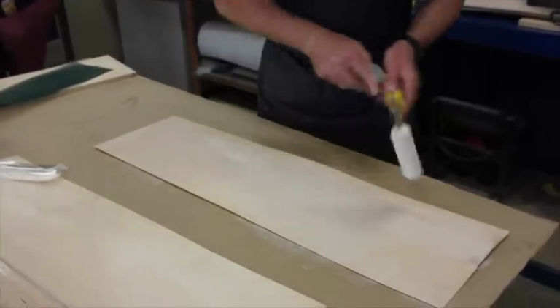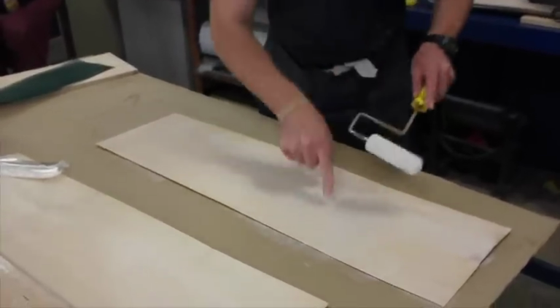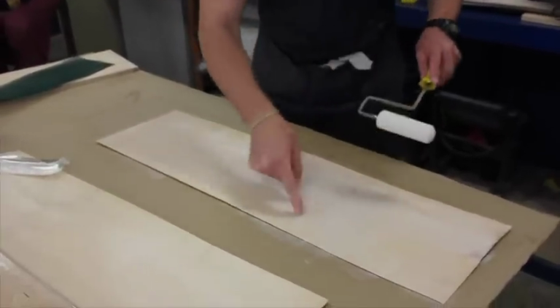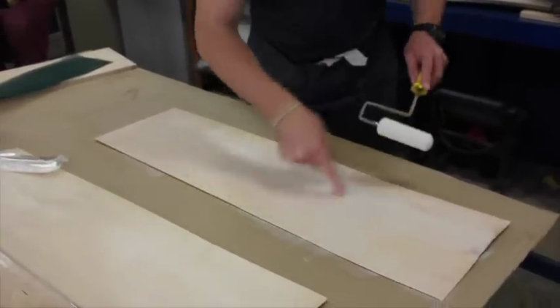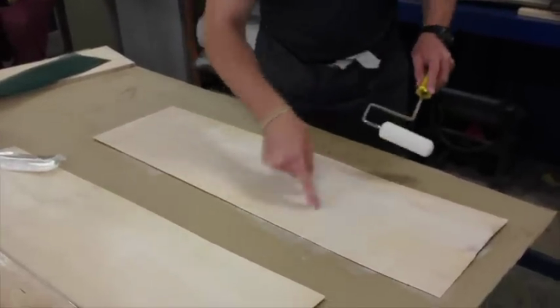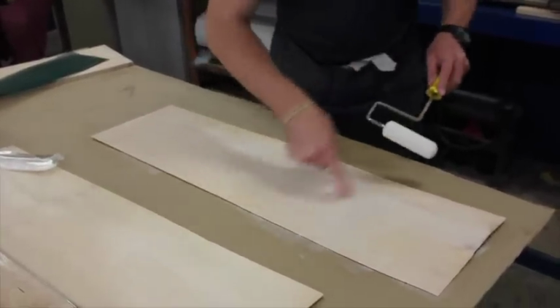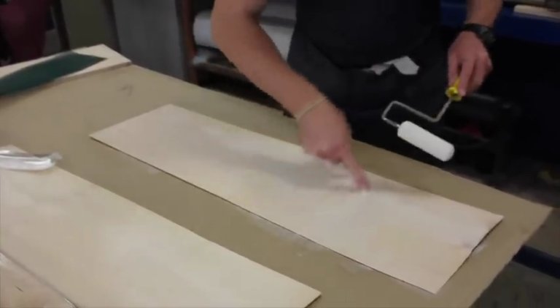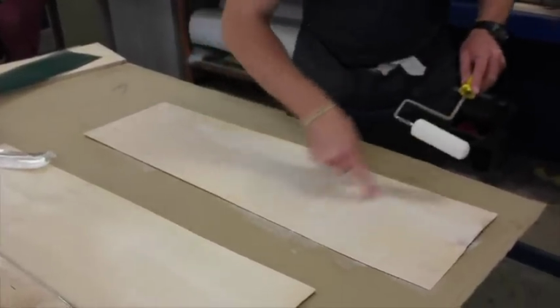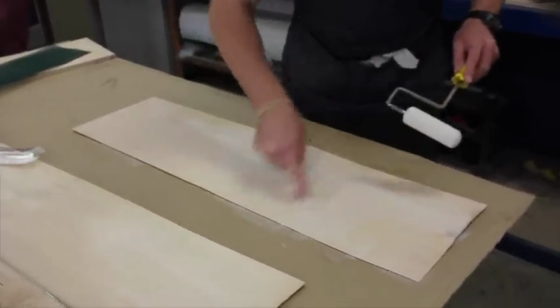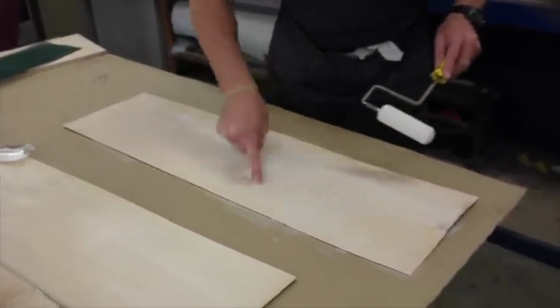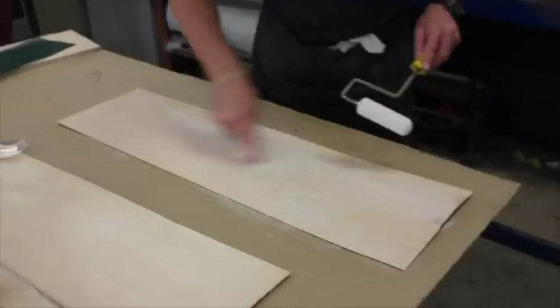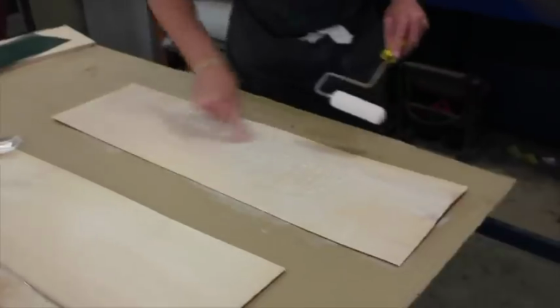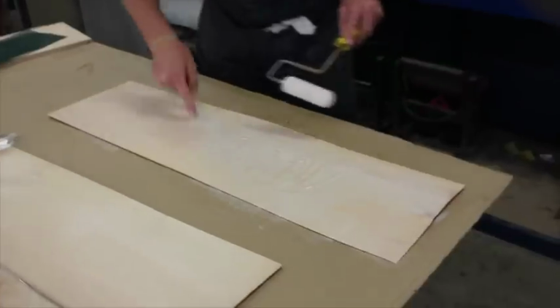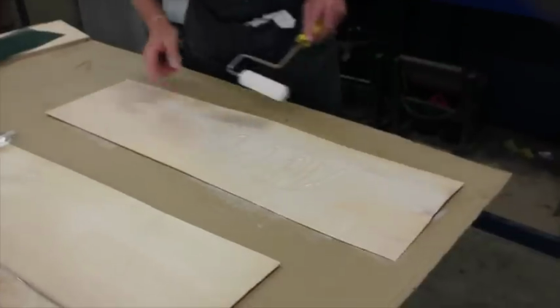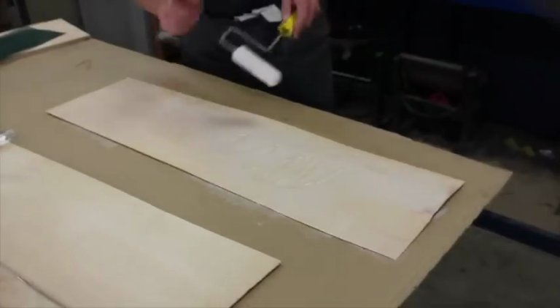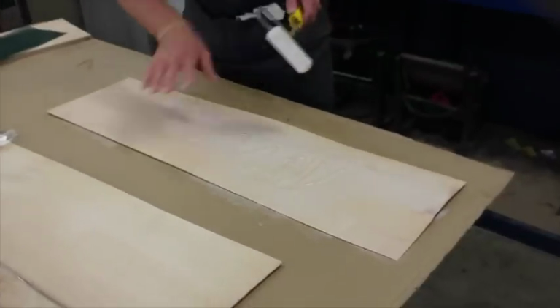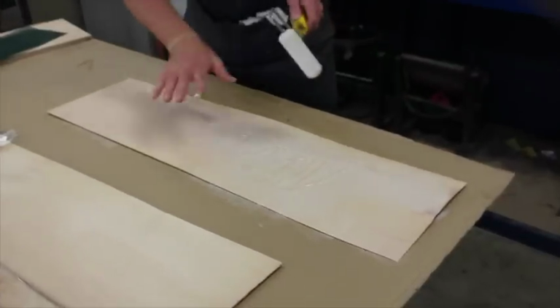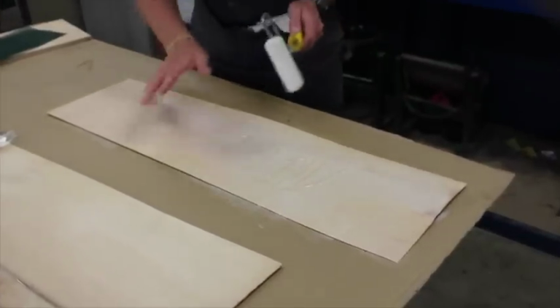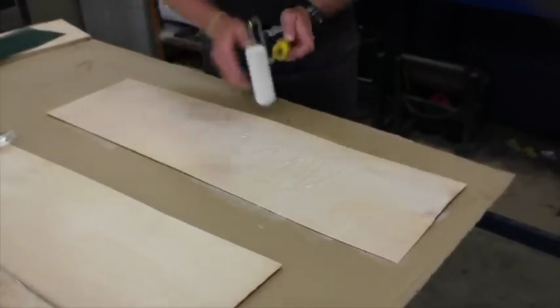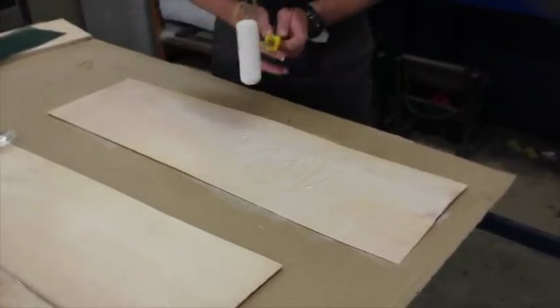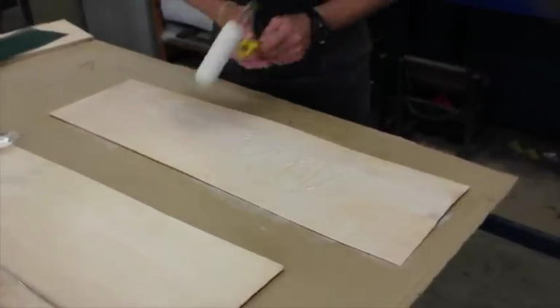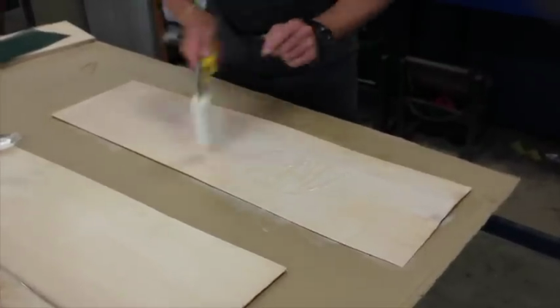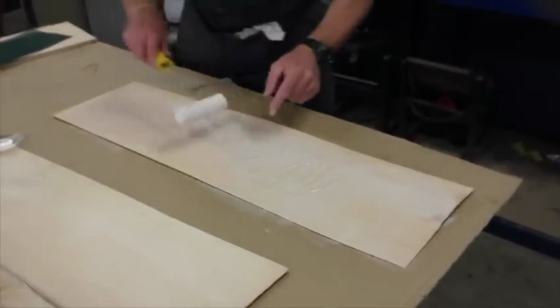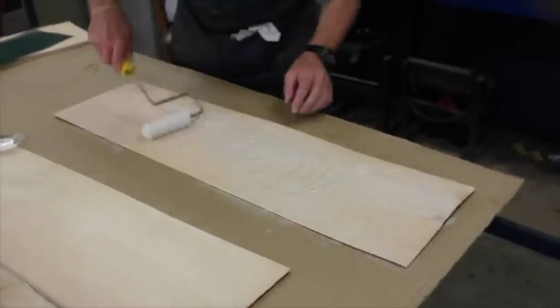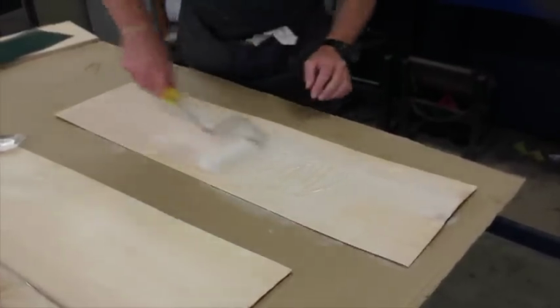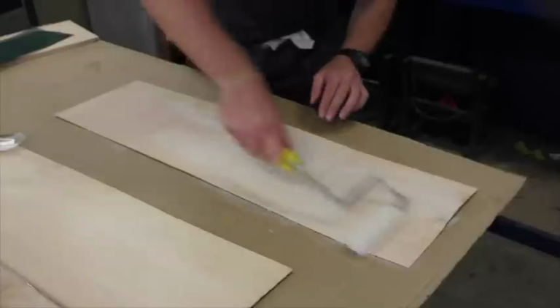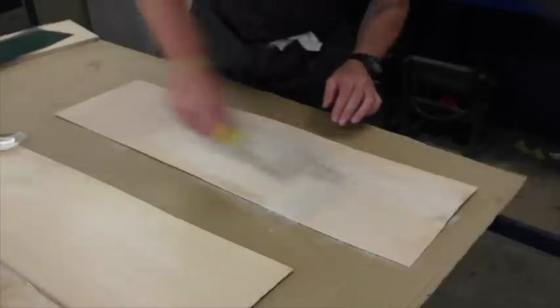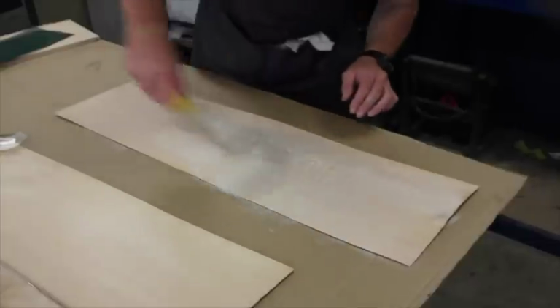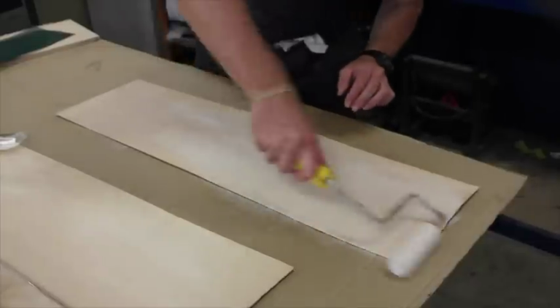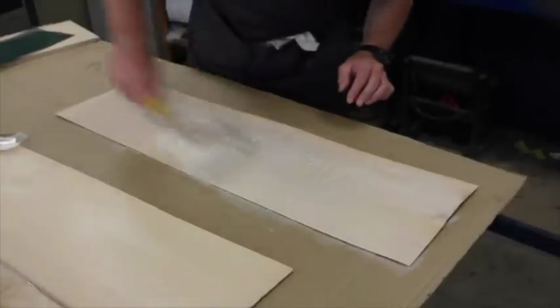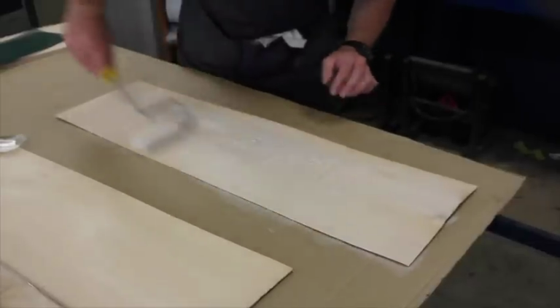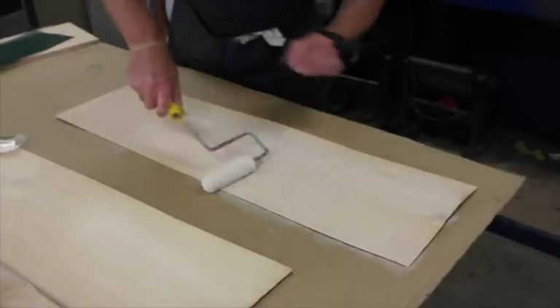That's too thick there - you see that? You've wasted that material. If you put that in the bag, it's gone, you're done.